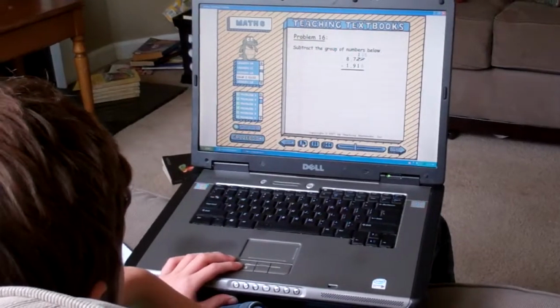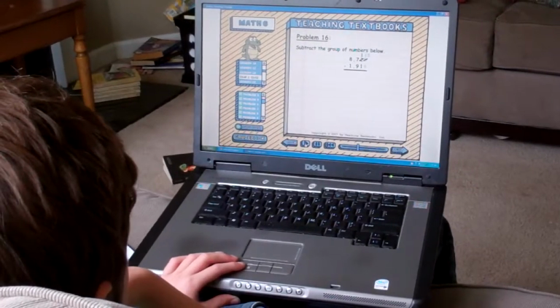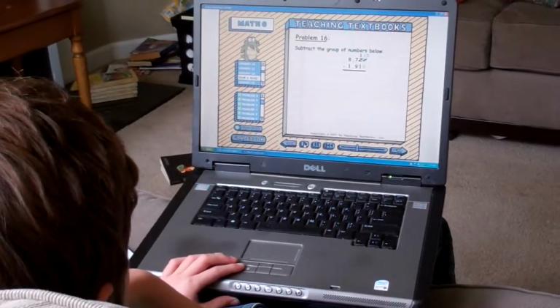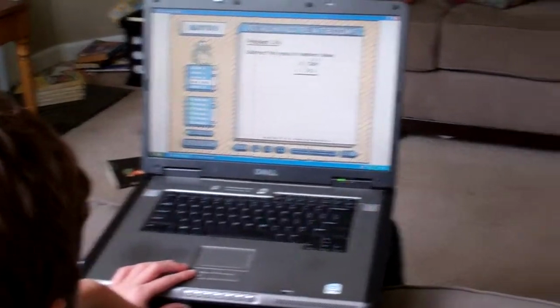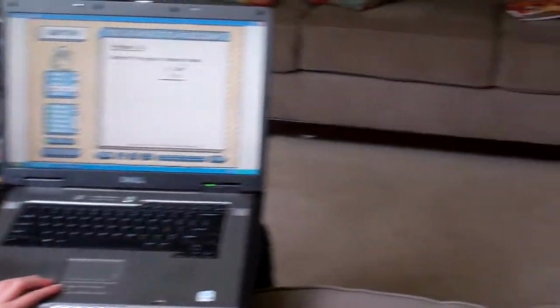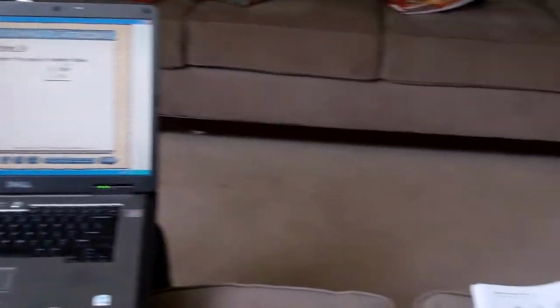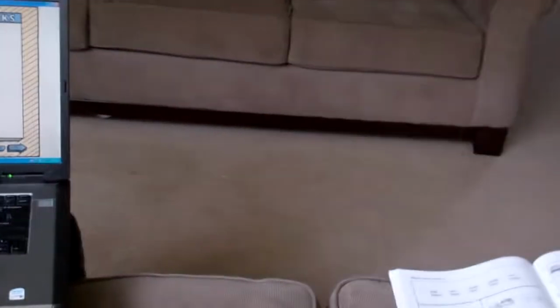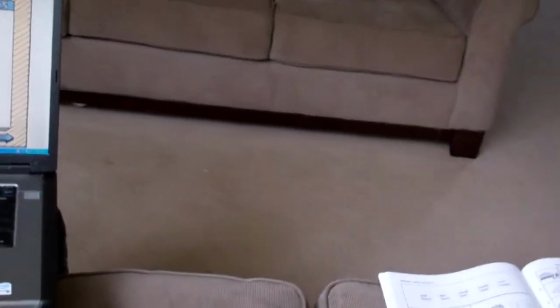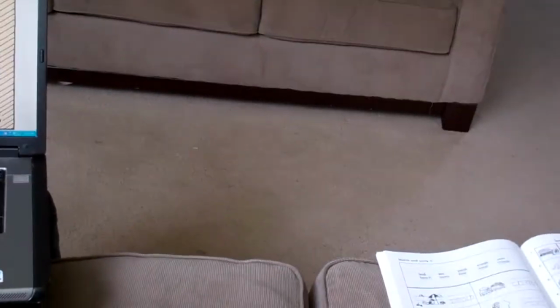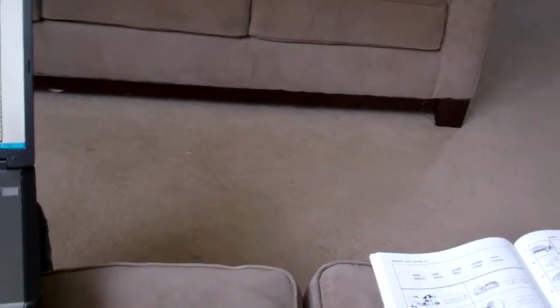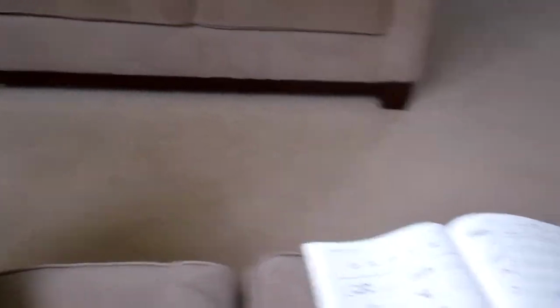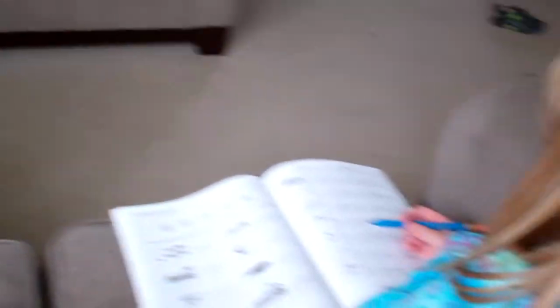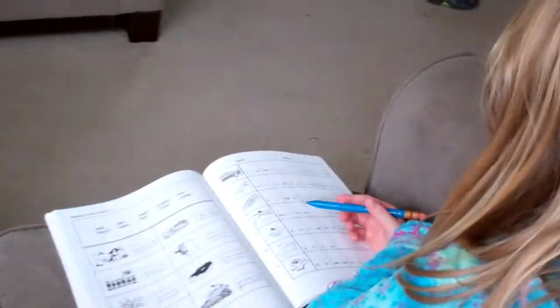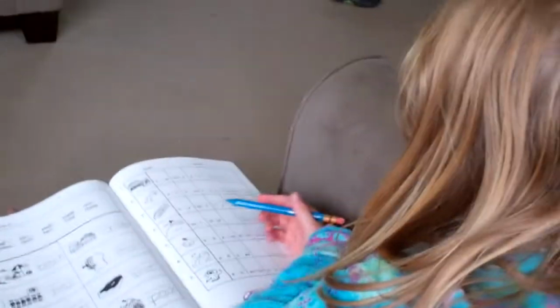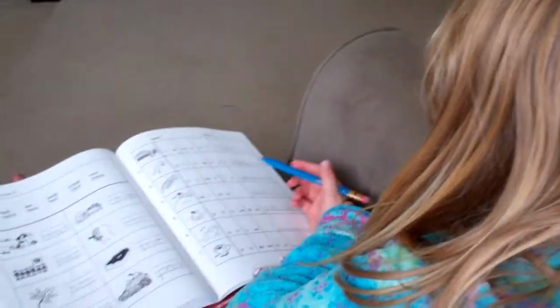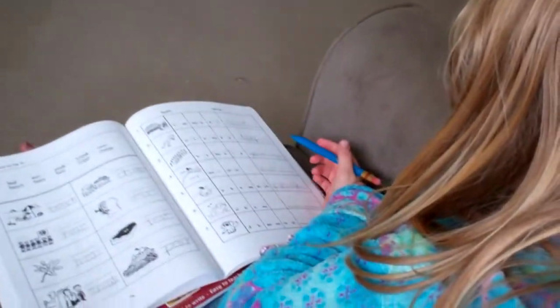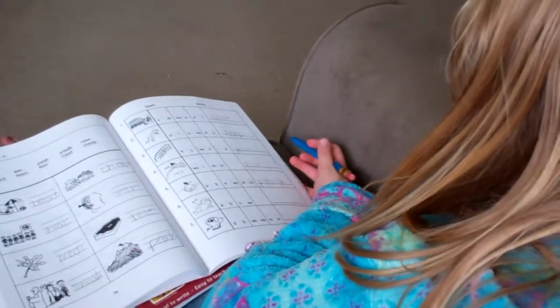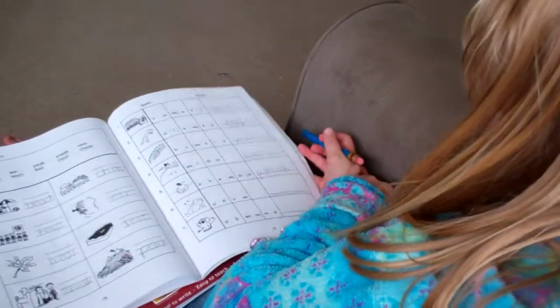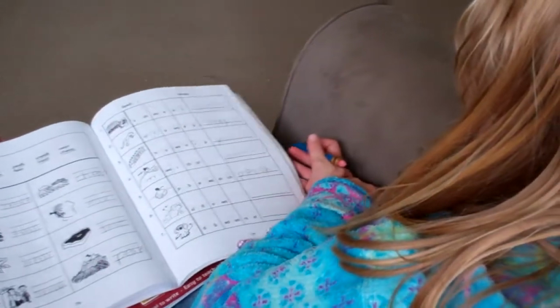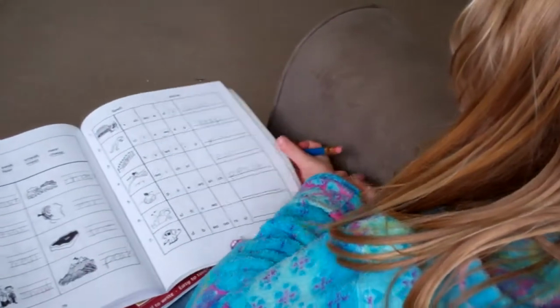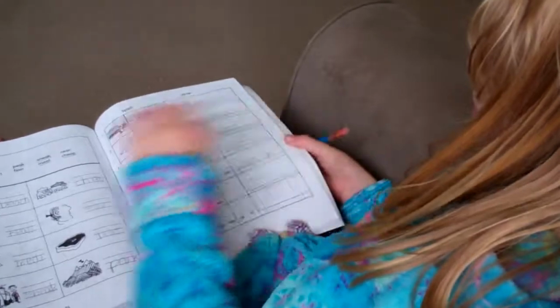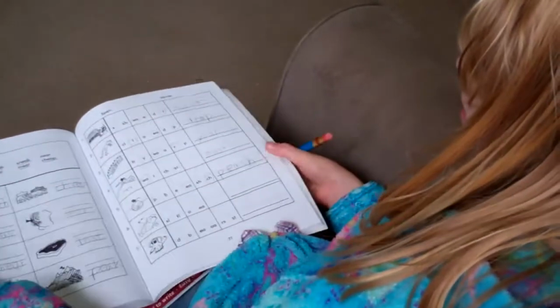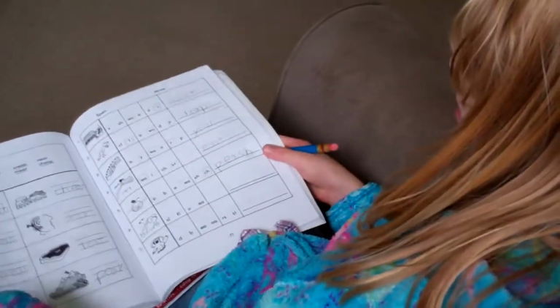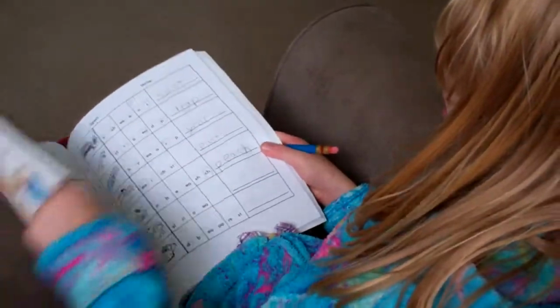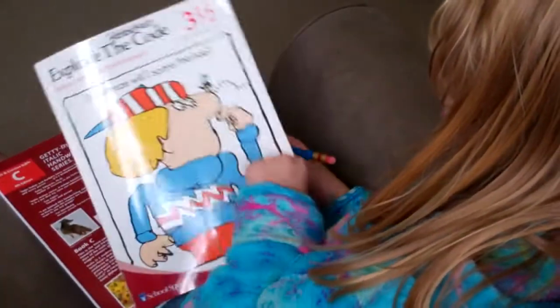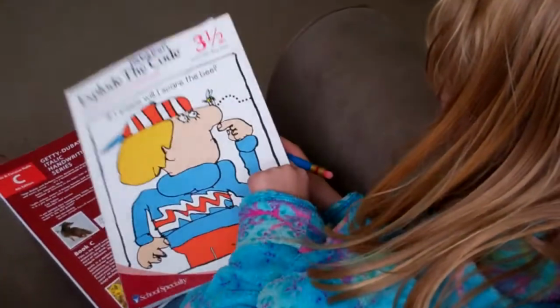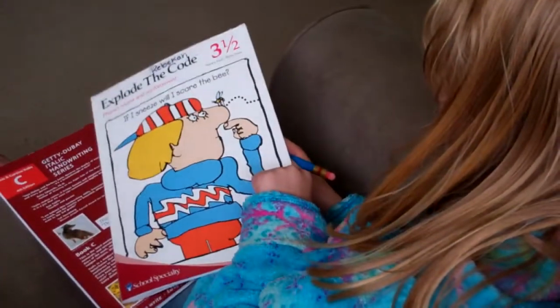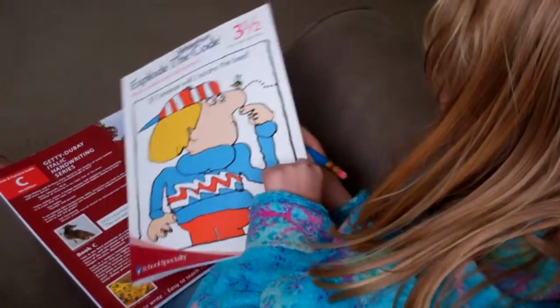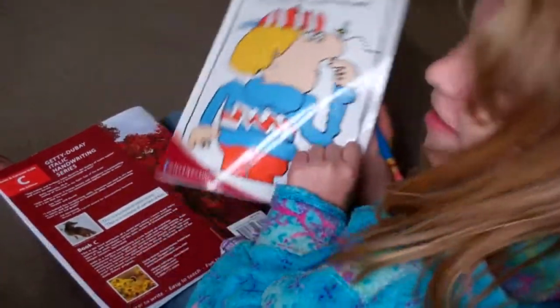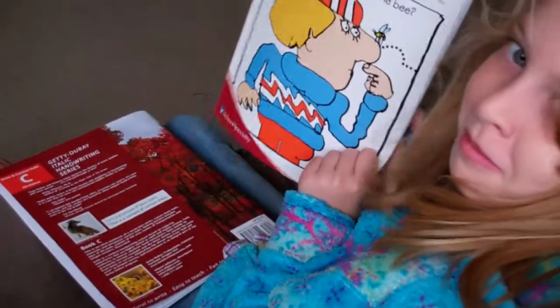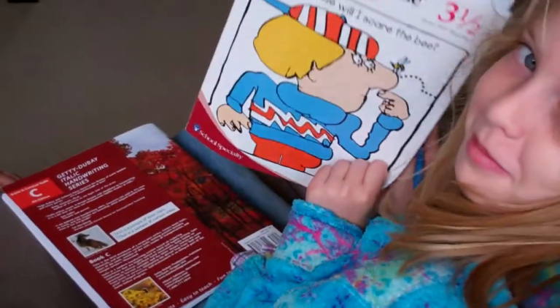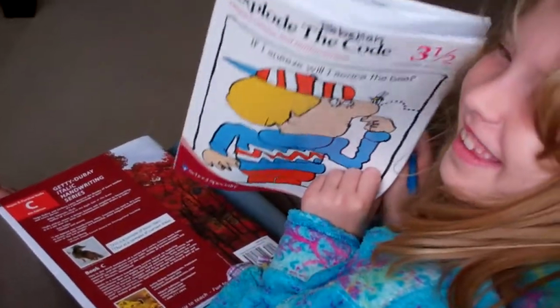Then 15 minus 6 is 9. Then let's go to the 10s column. We have a 1 left since we had to borrow from it.